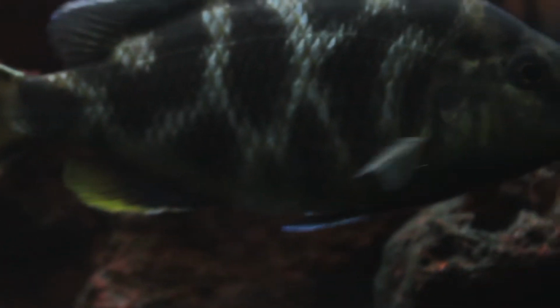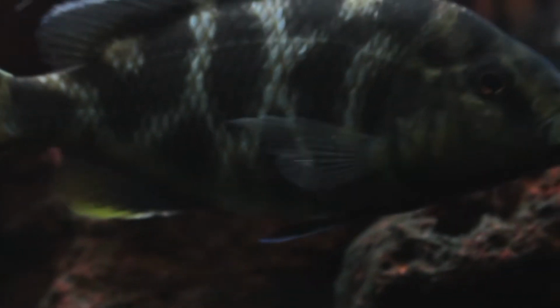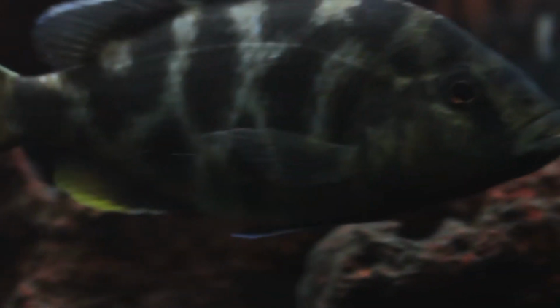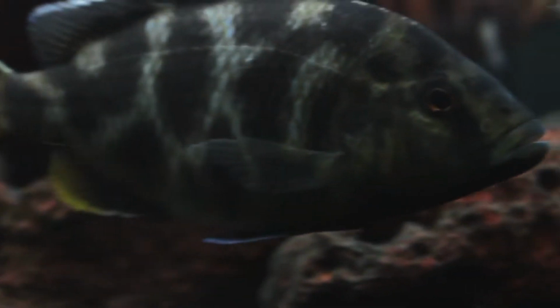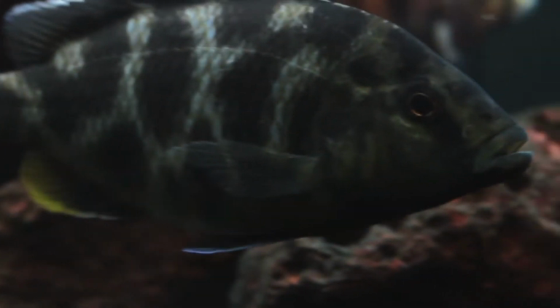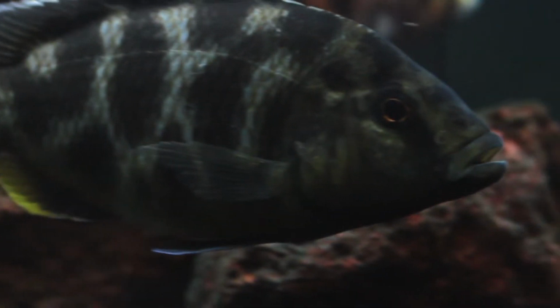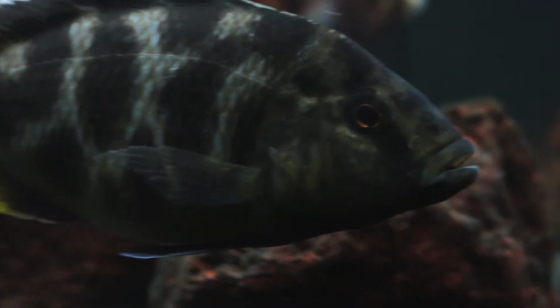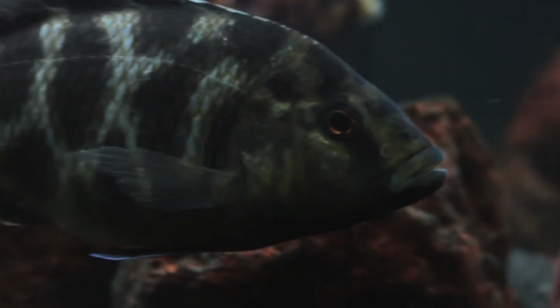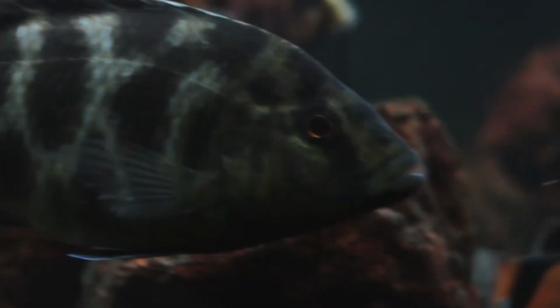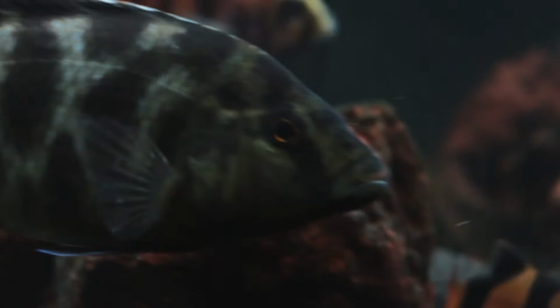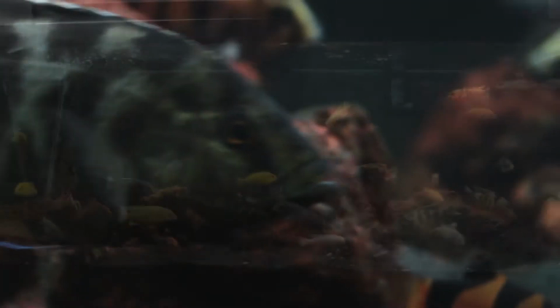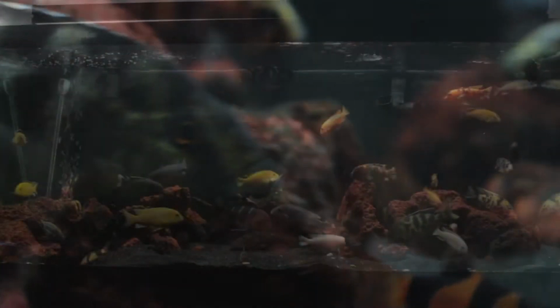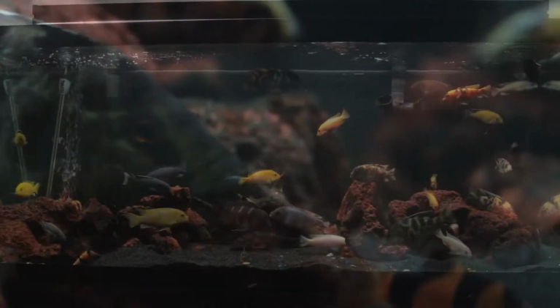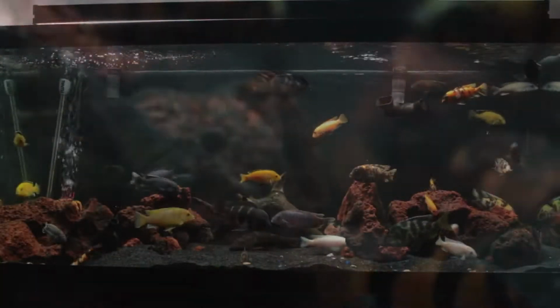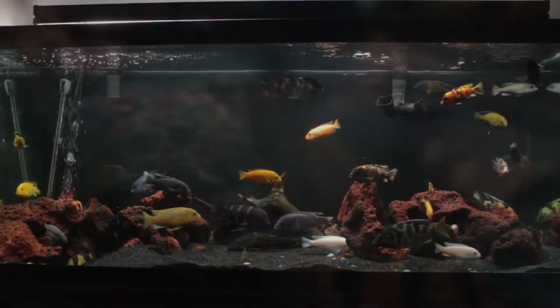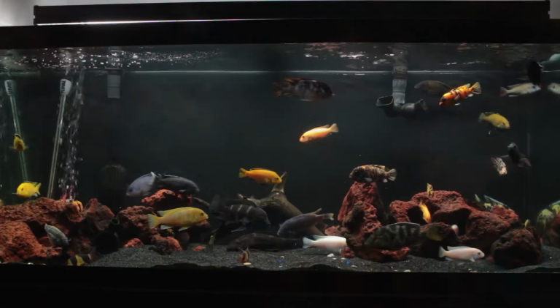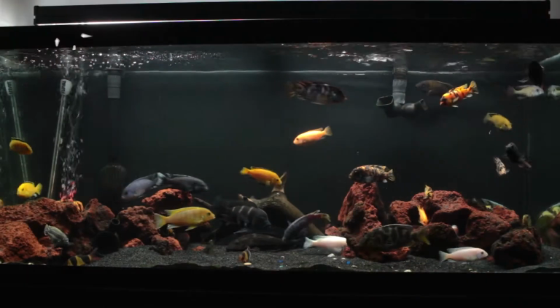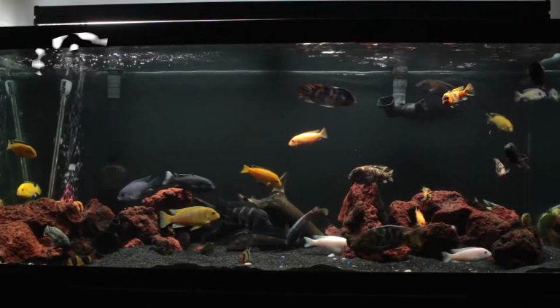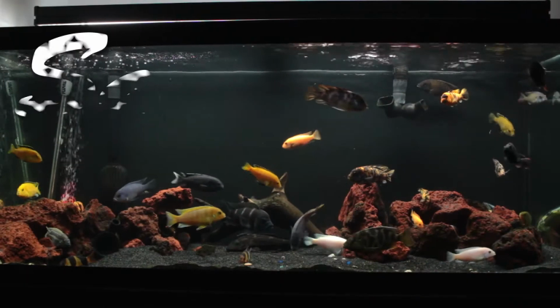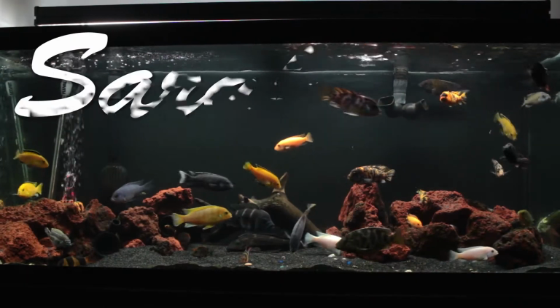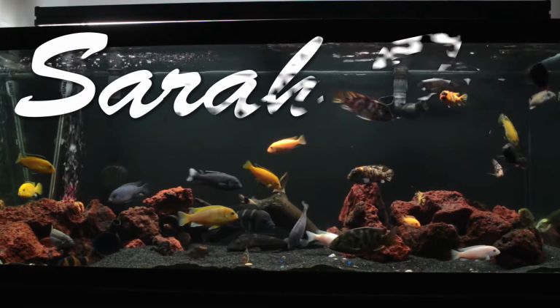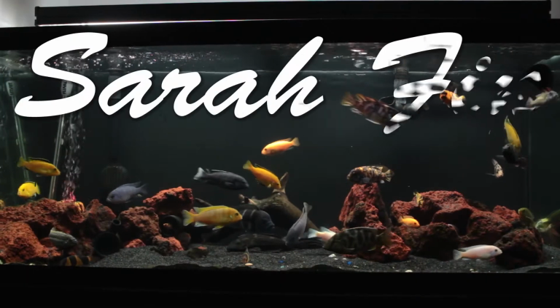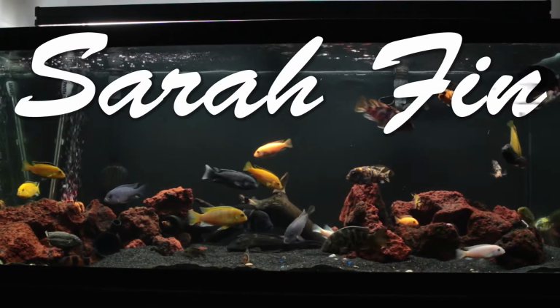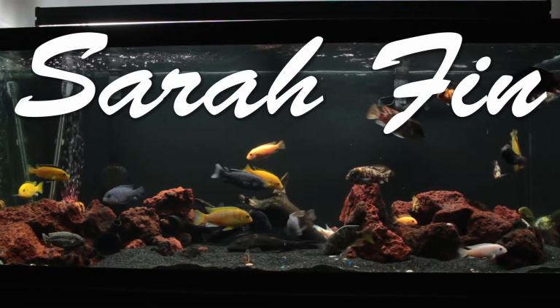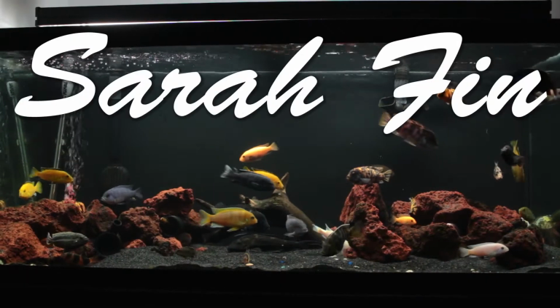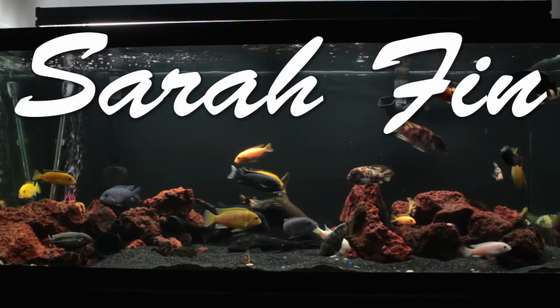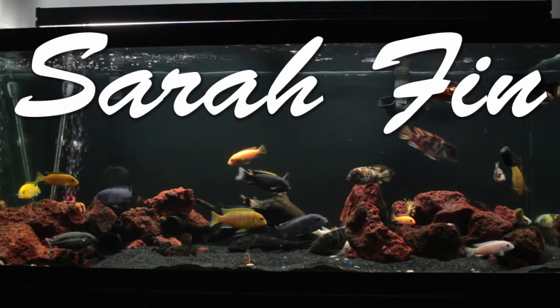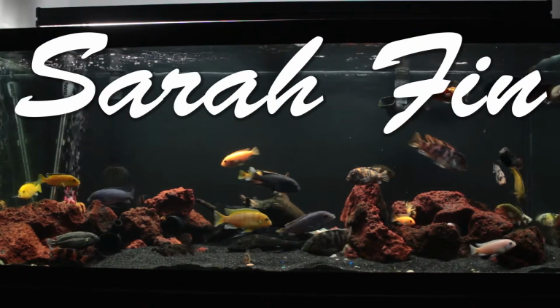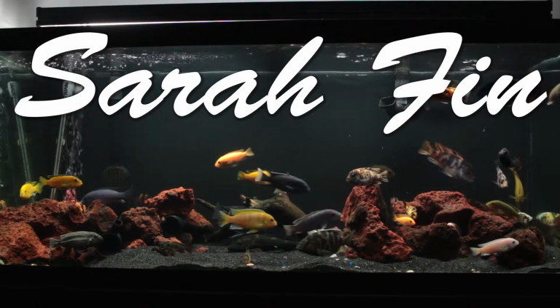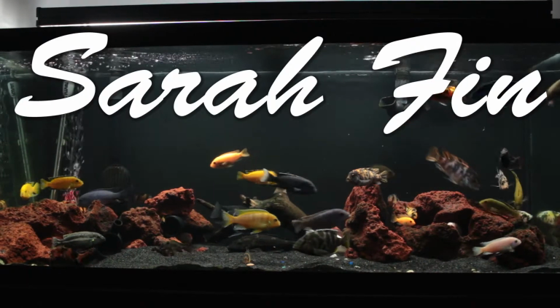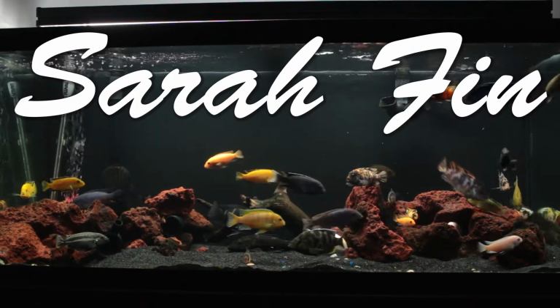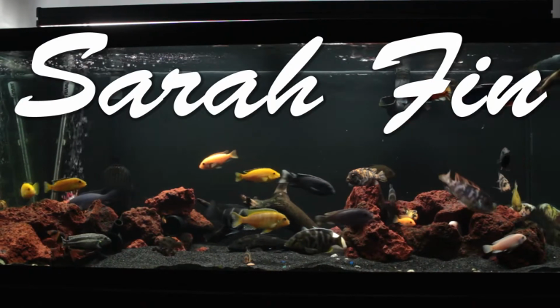Hey YouTube, Sarah Finn here with another update video on my 75-gallon African Cichlid tank.